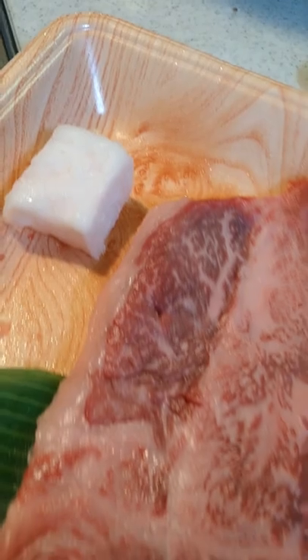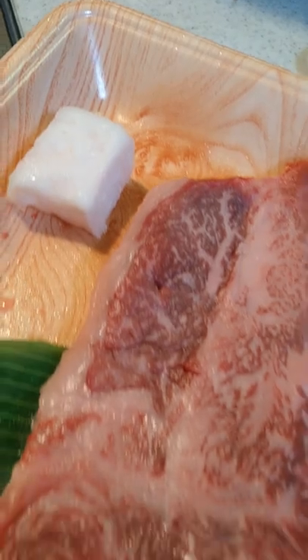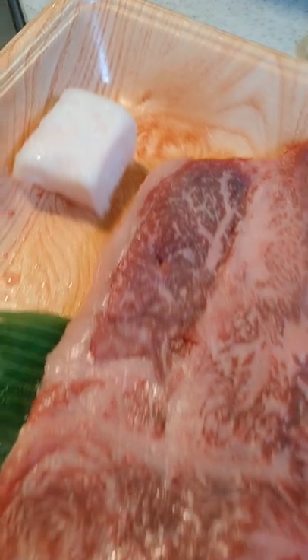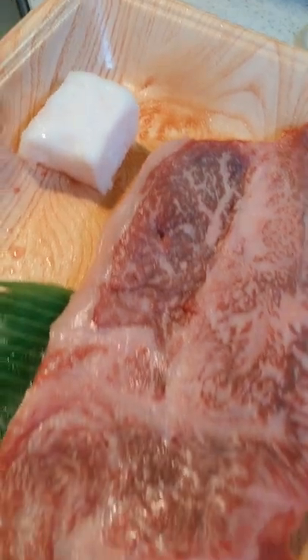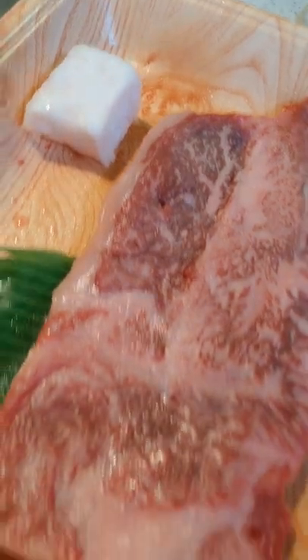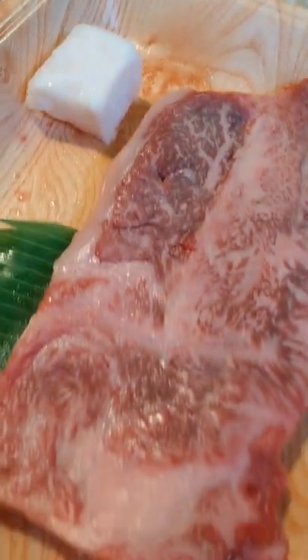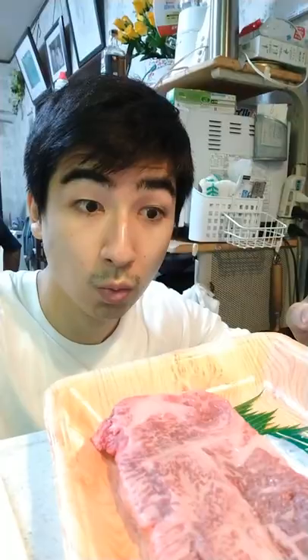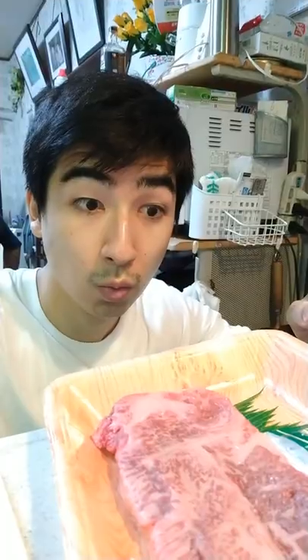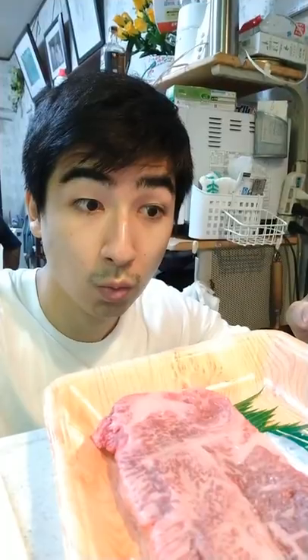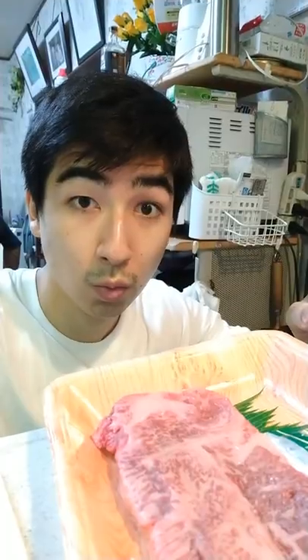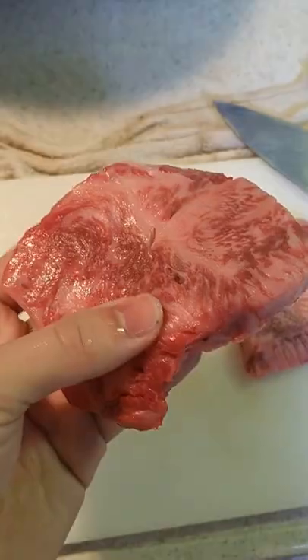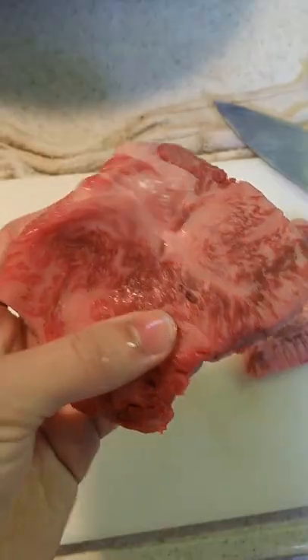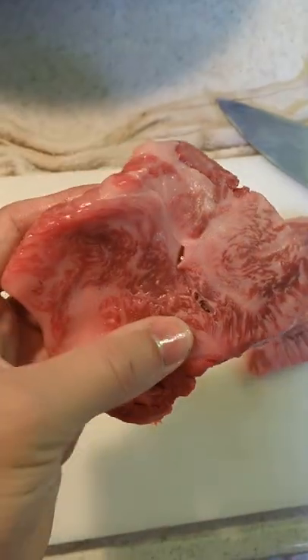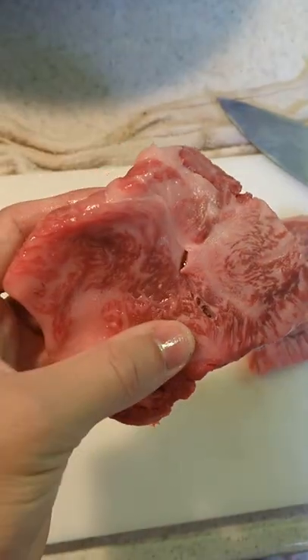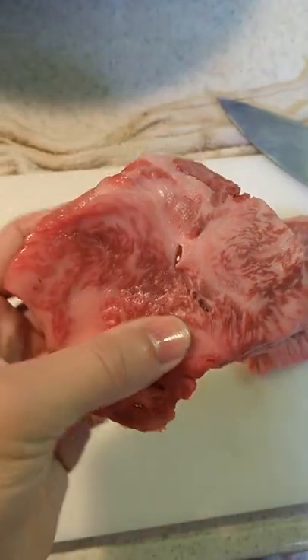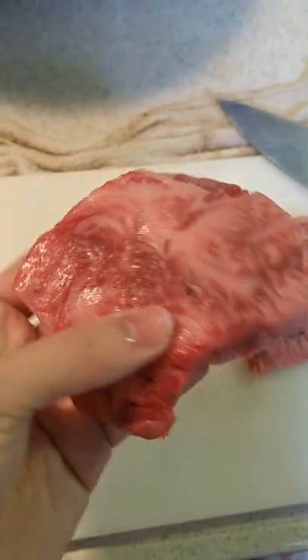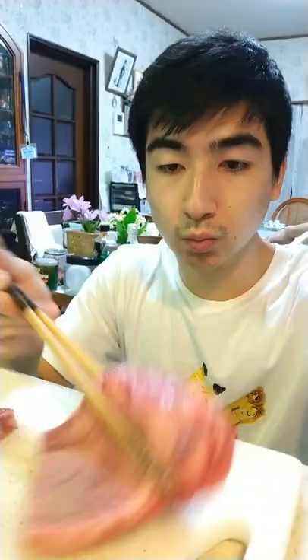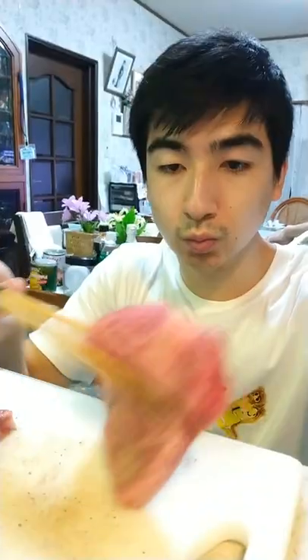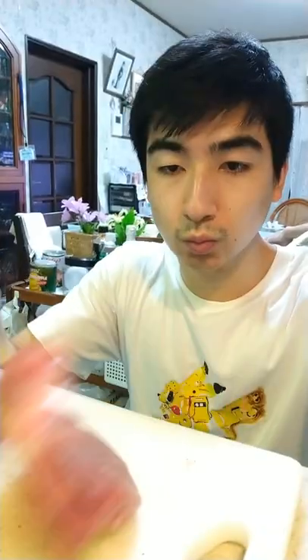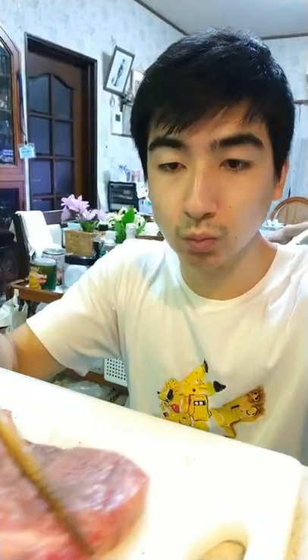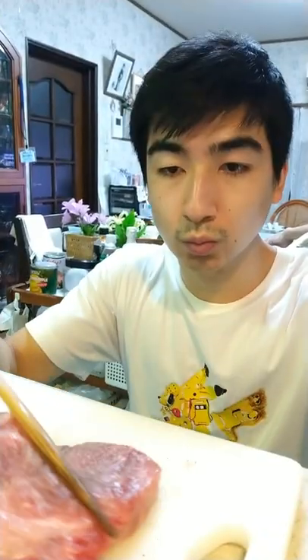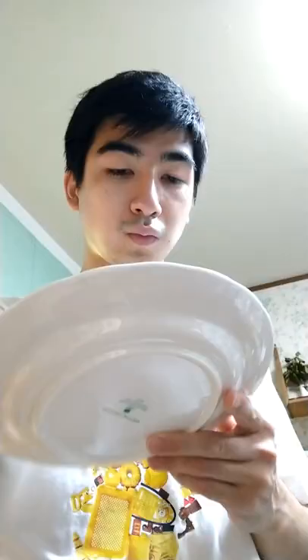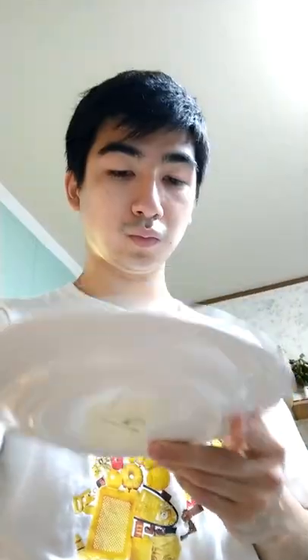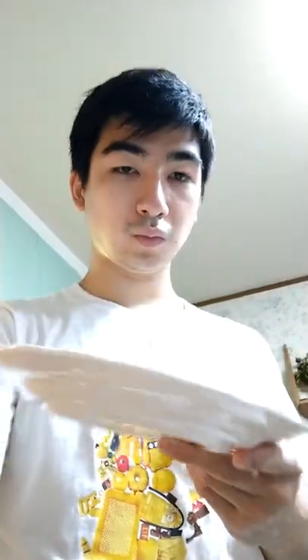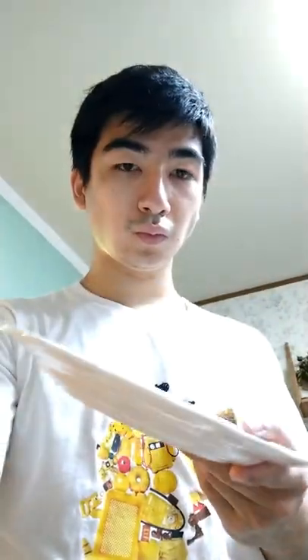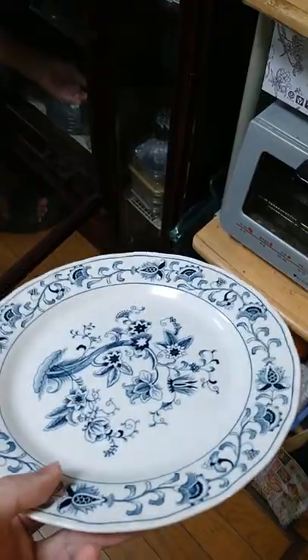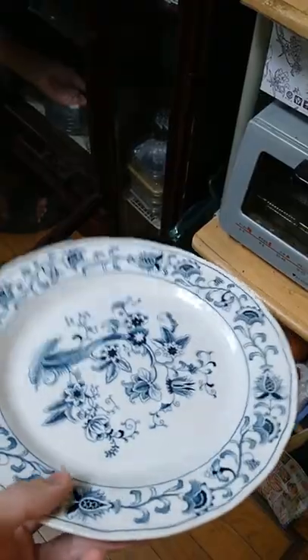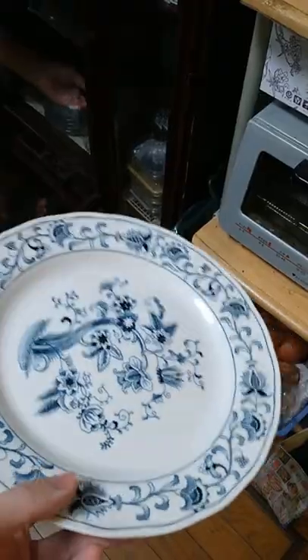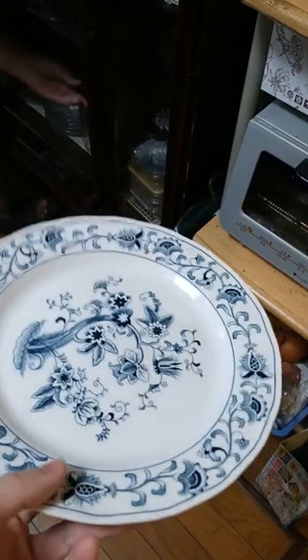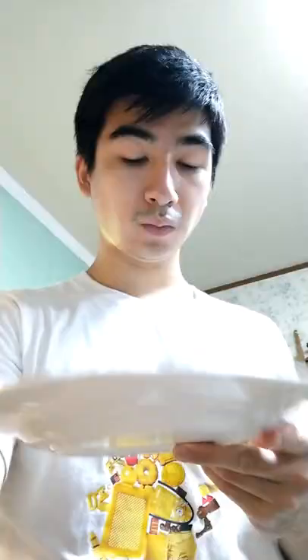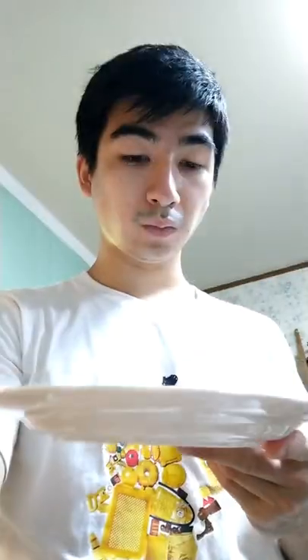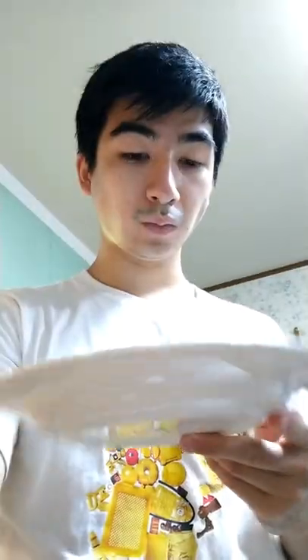My dad picked up this Wagyu the other day — it was quite expensive at around $25 — and he took out the nice plates to use today.